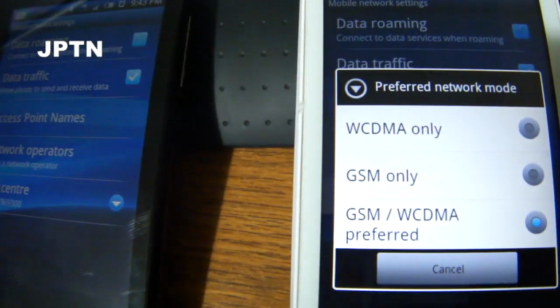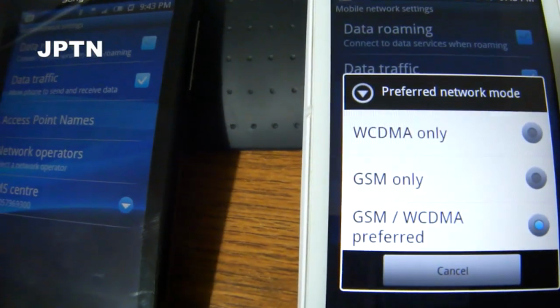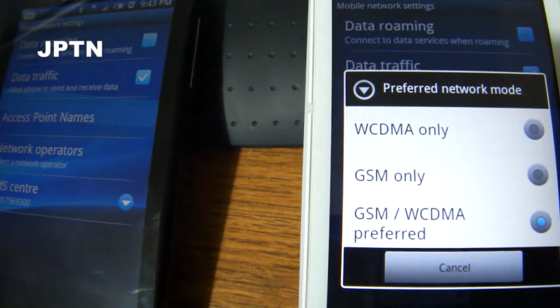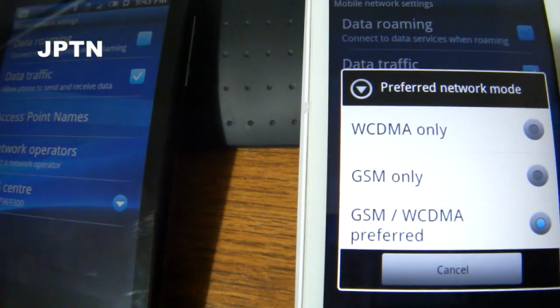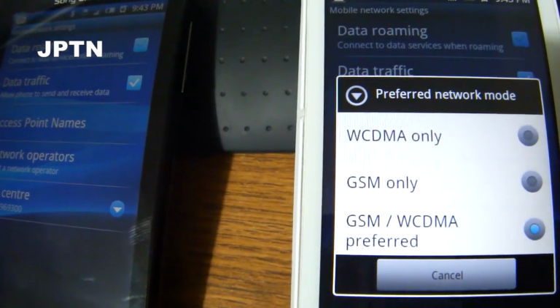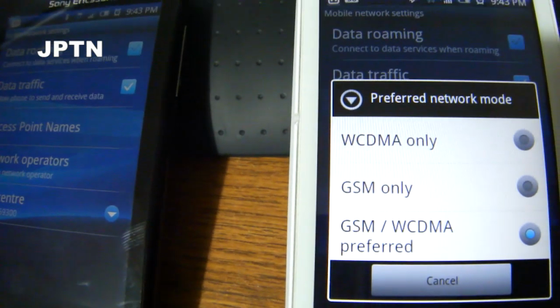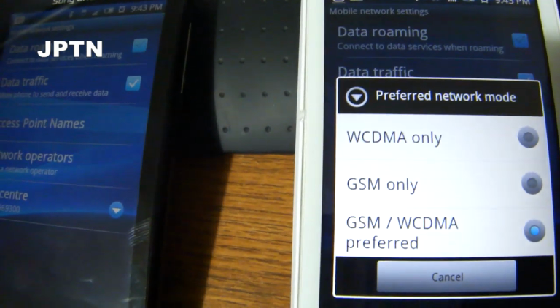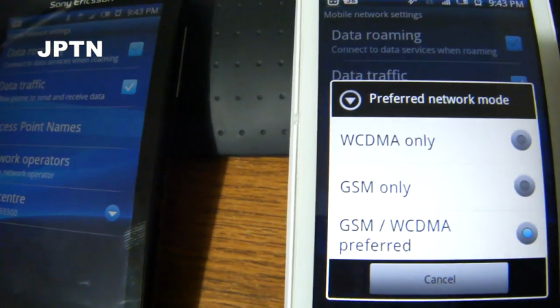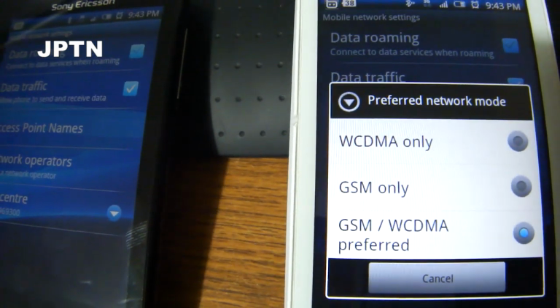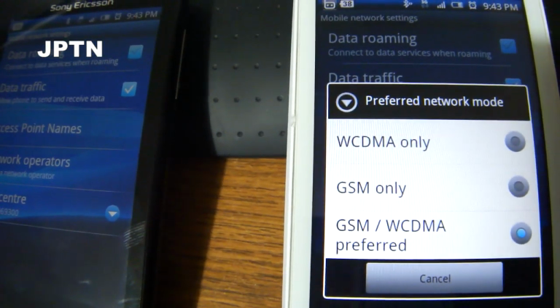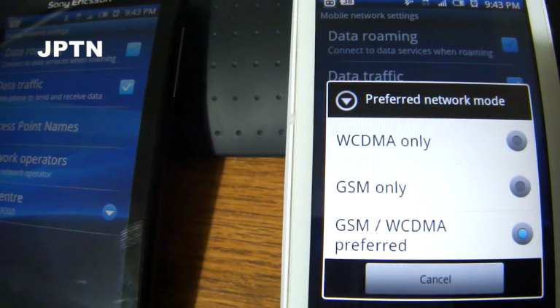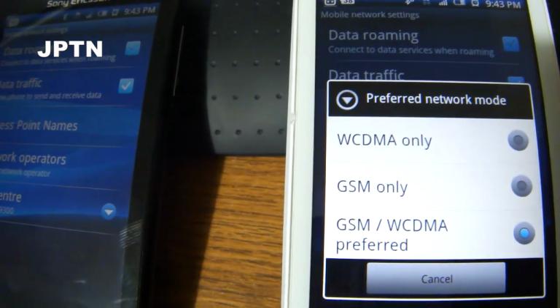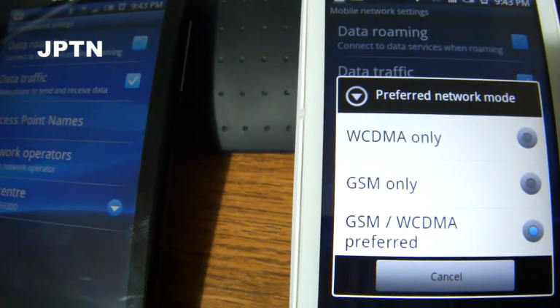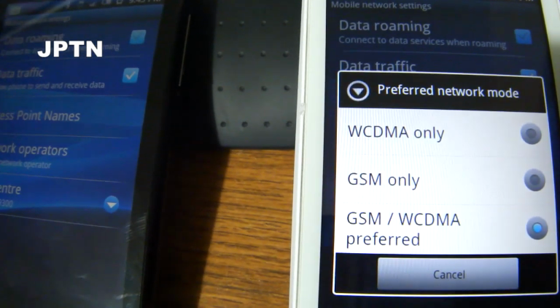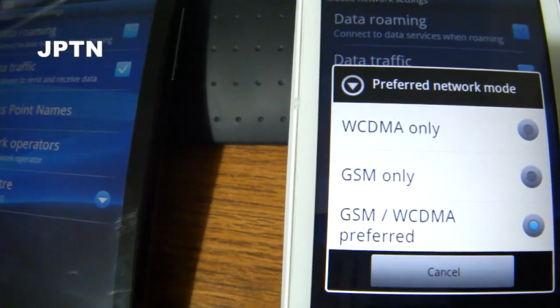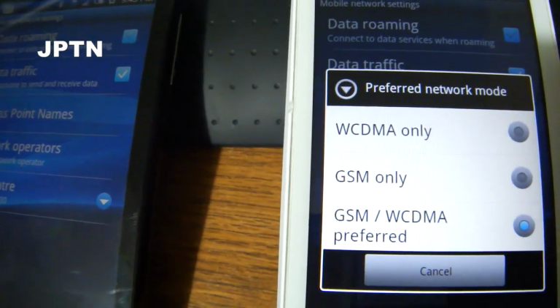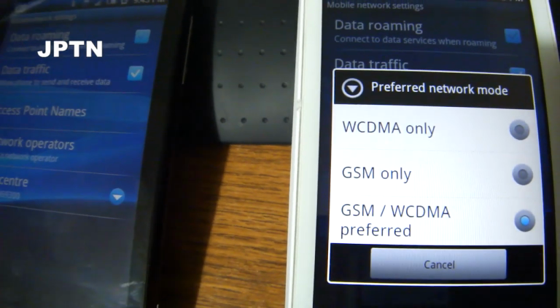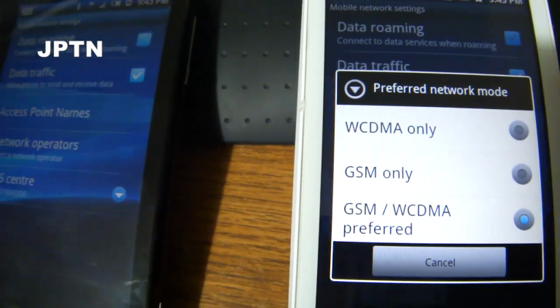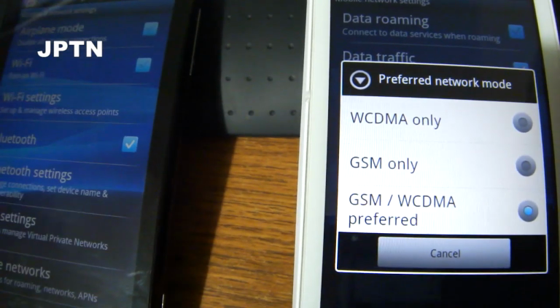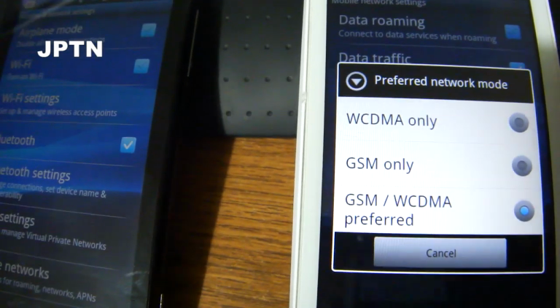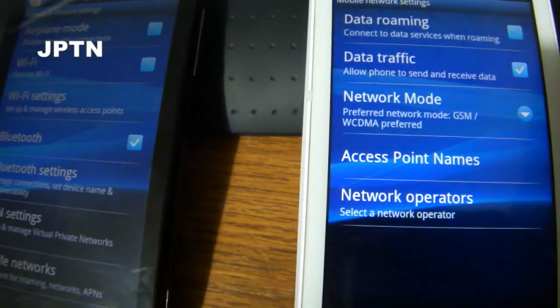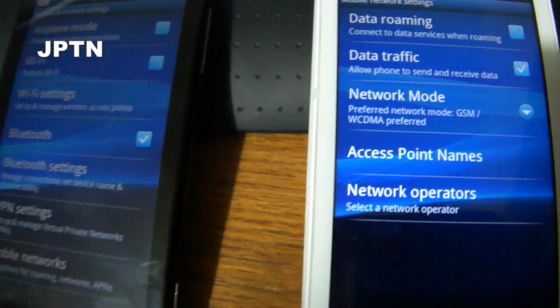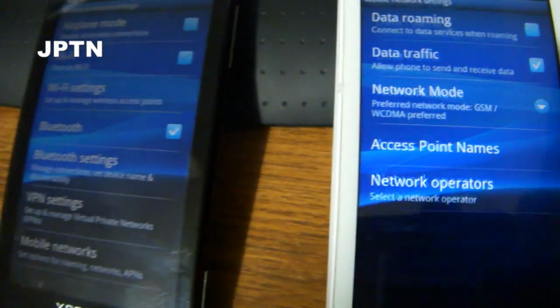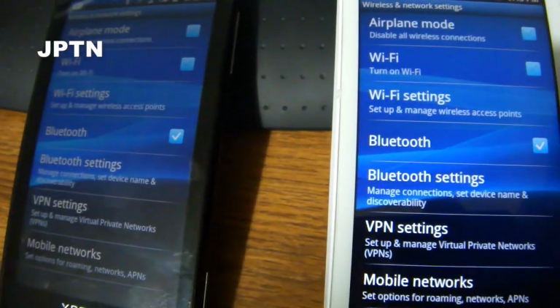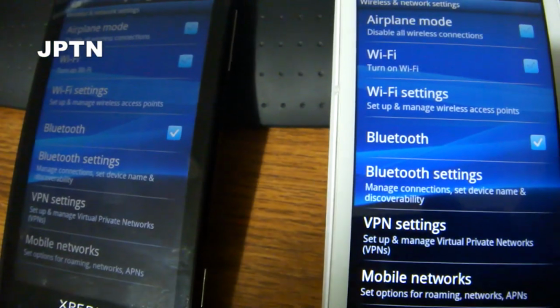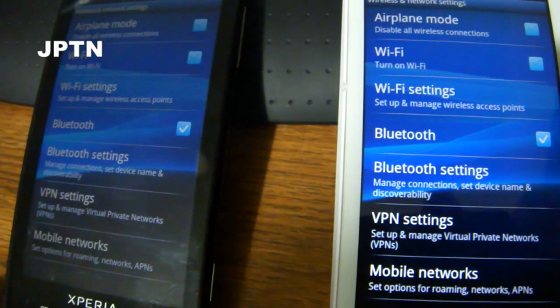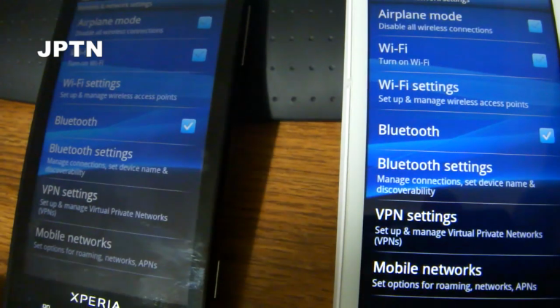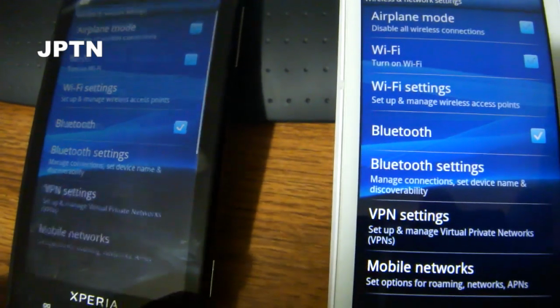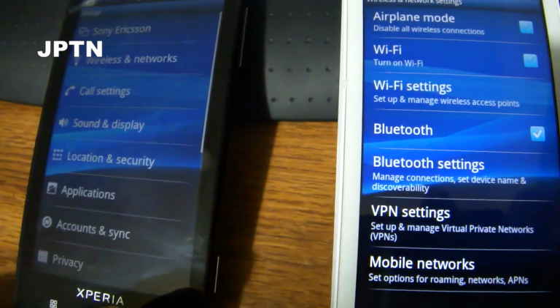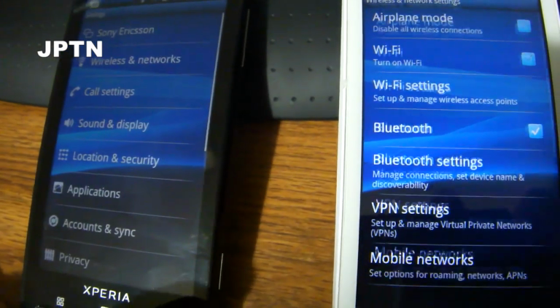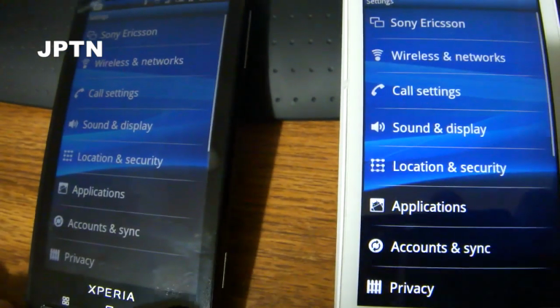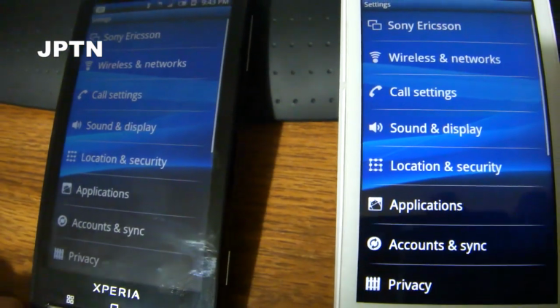This network mode option allows you to switch back to 2G, and some people like doing that just to save battery life. So if you want to do that on the Rogers one without having to switch to the generic firmware,